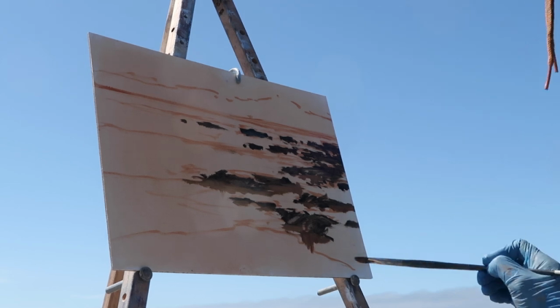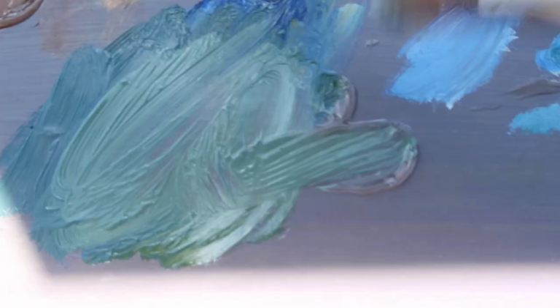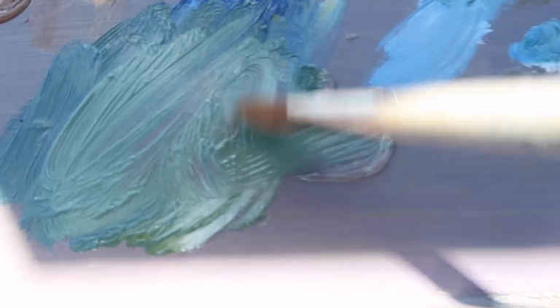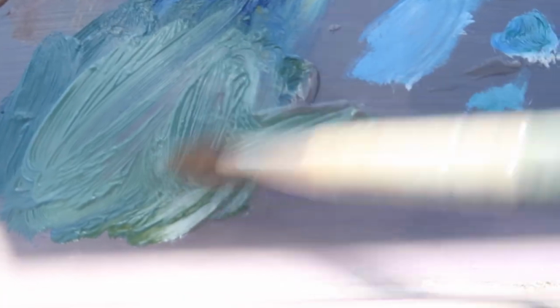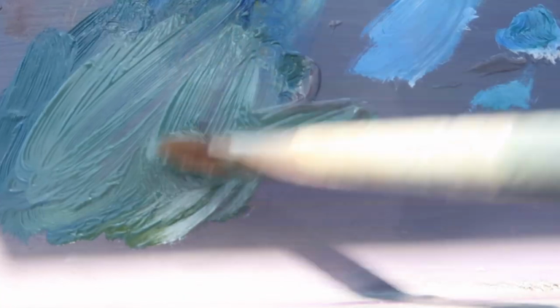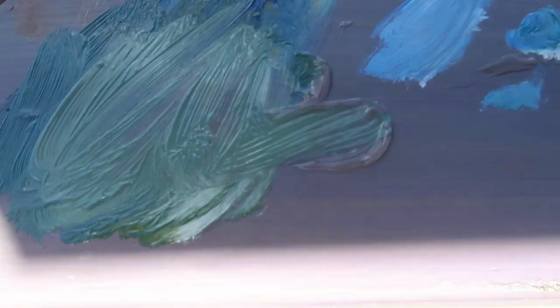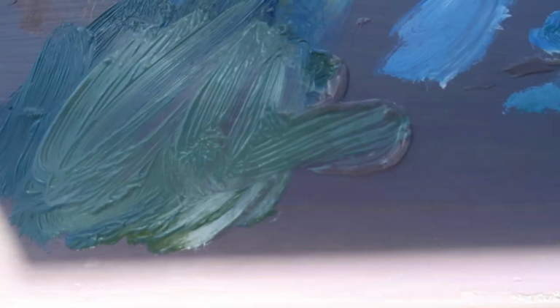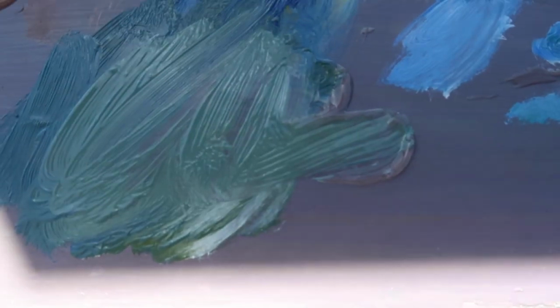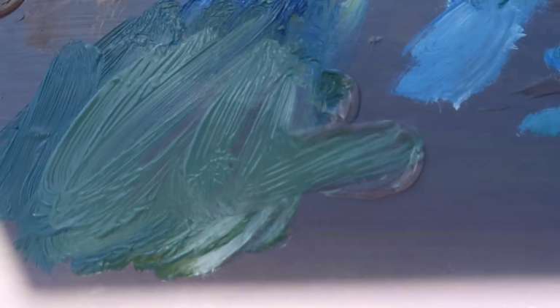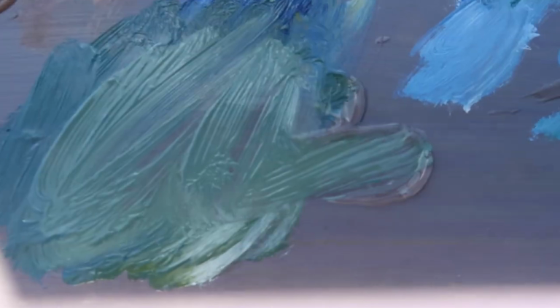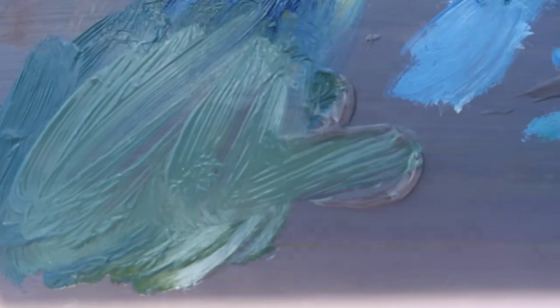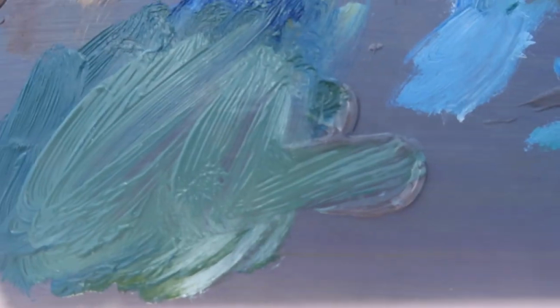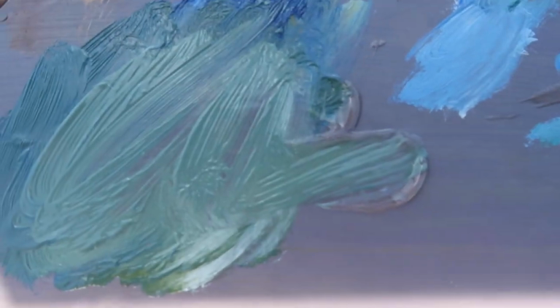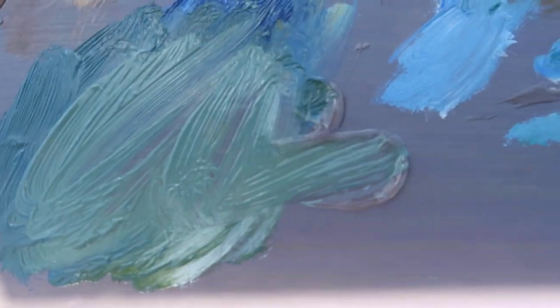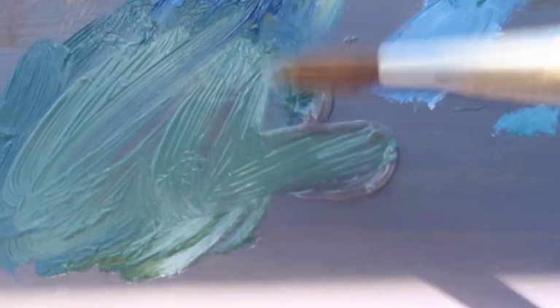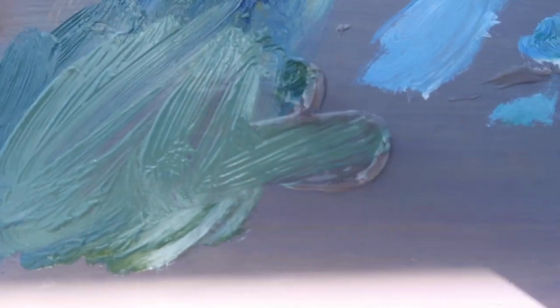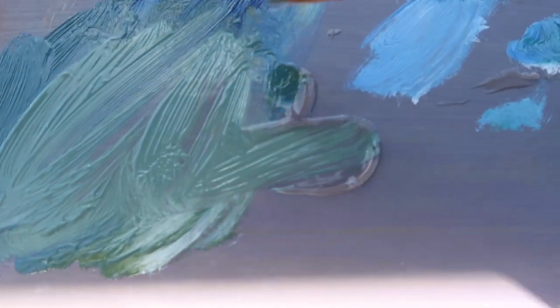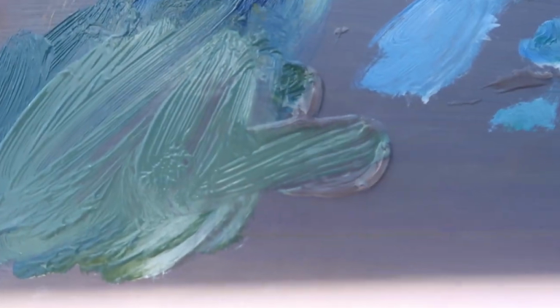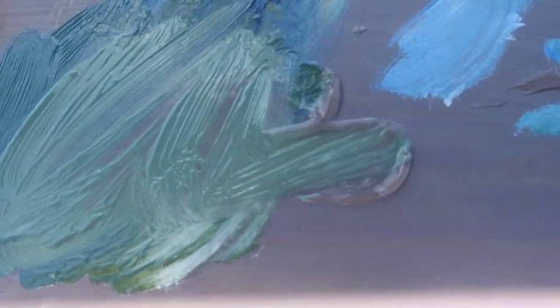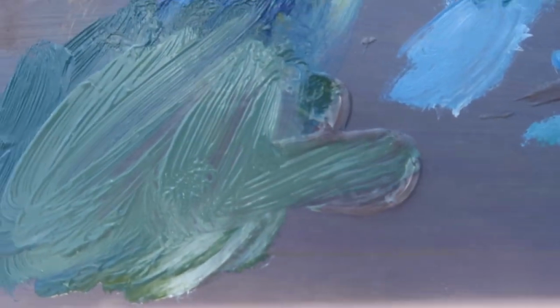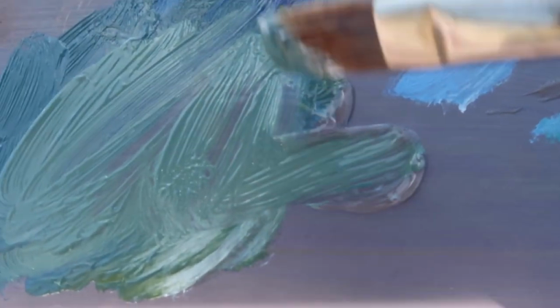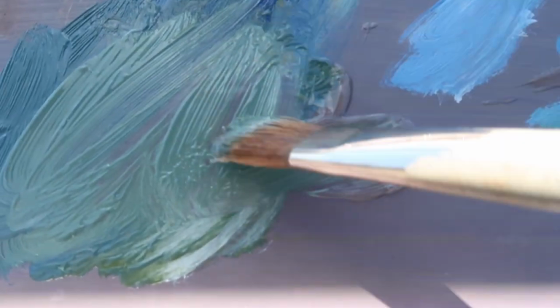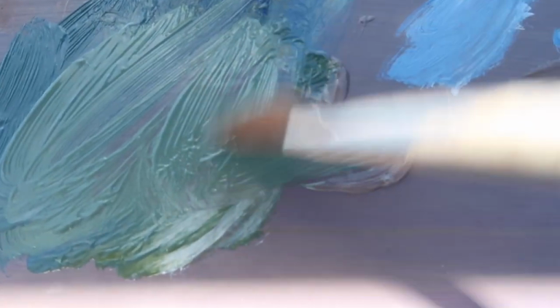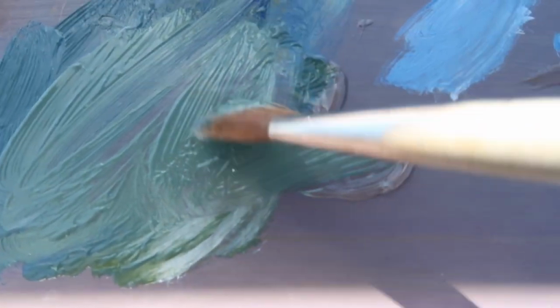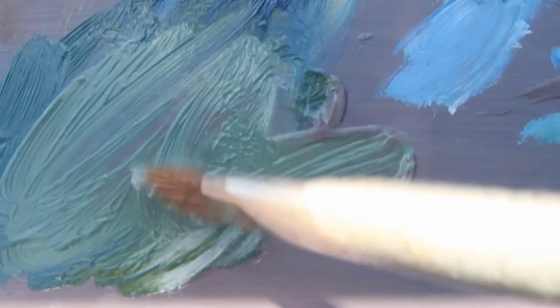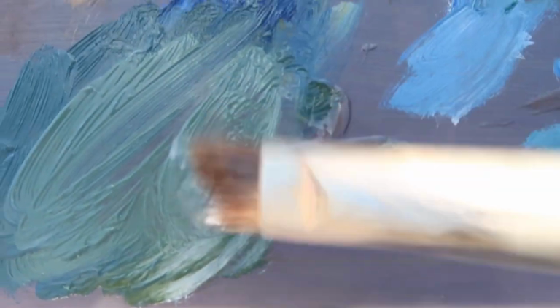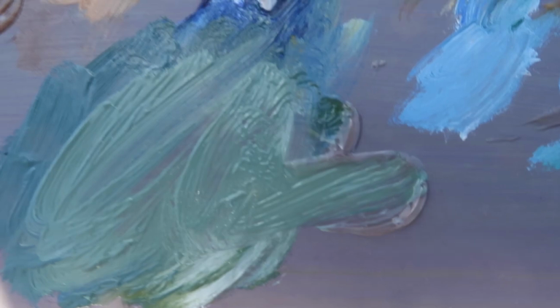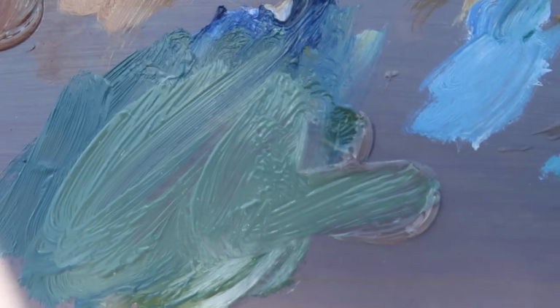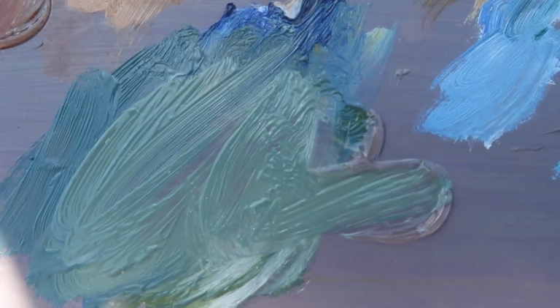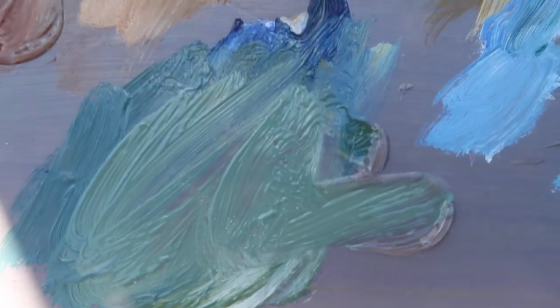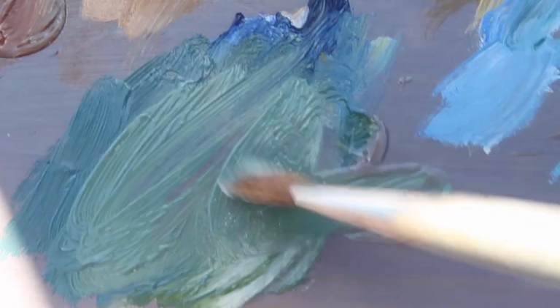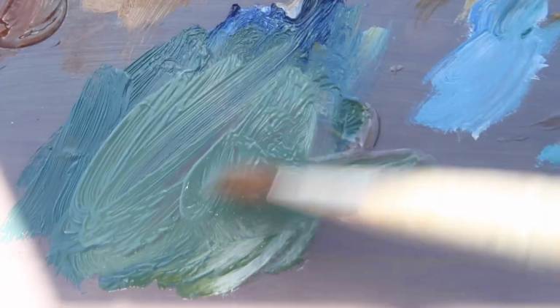I'm mixing up a color for the water using phthalo, cadmium yellow medium, and titanium white.